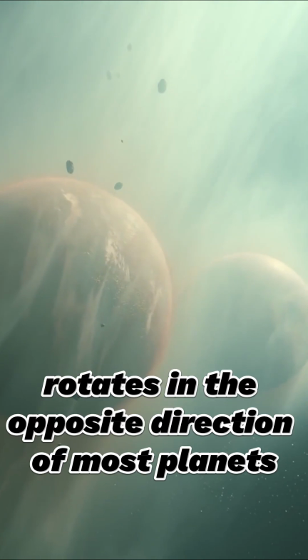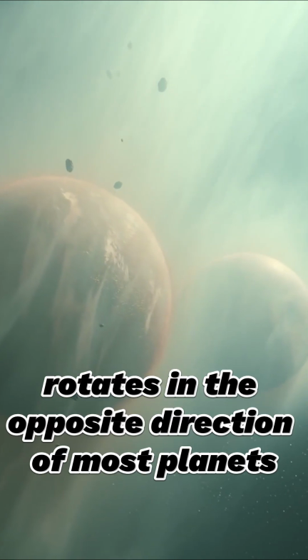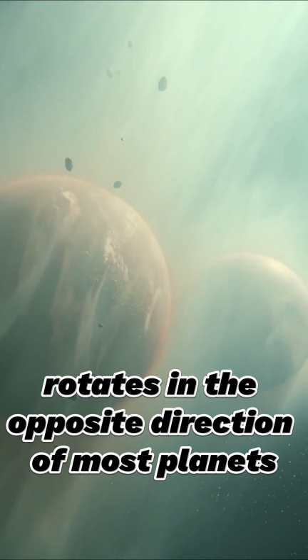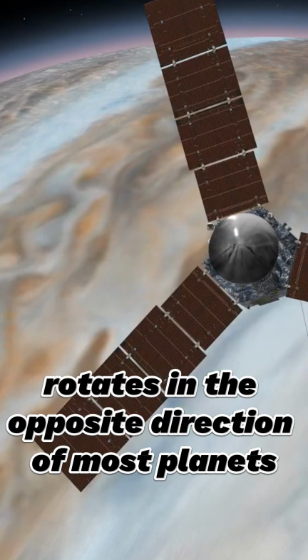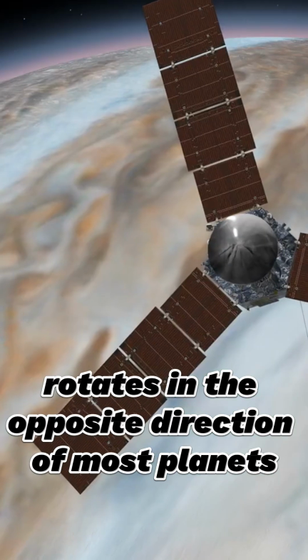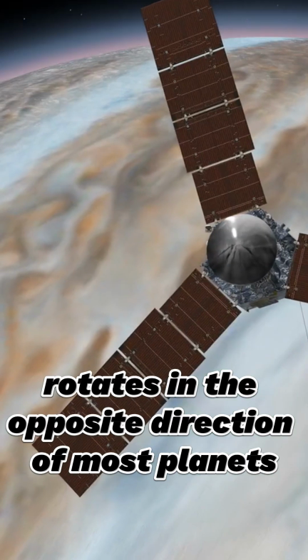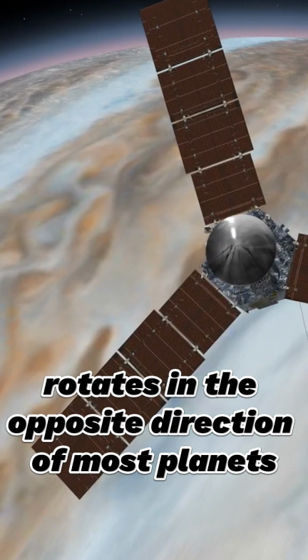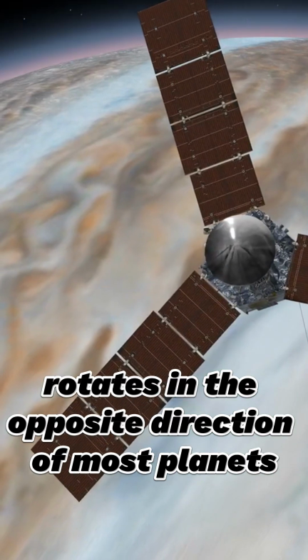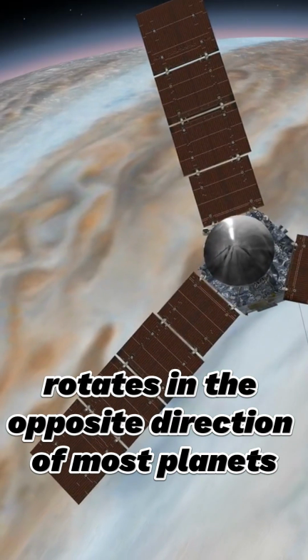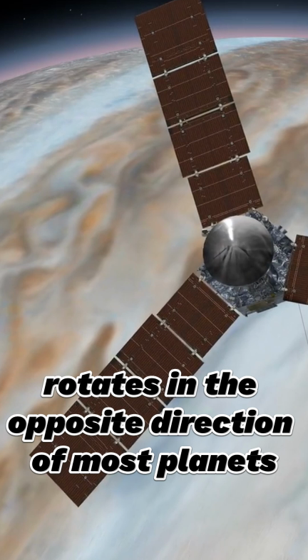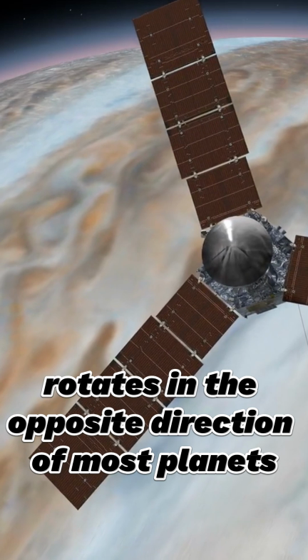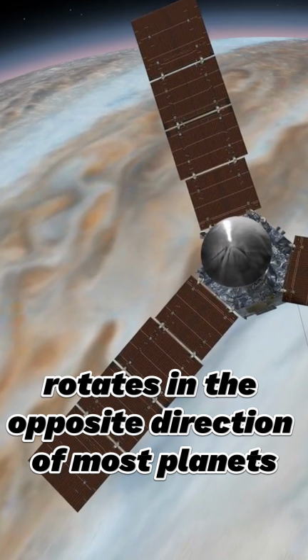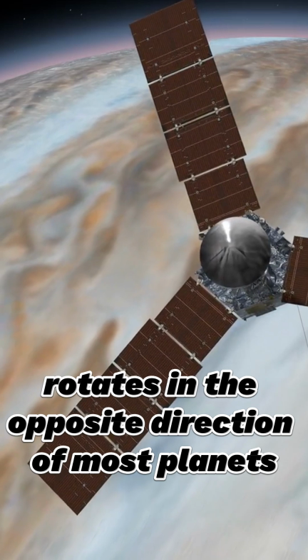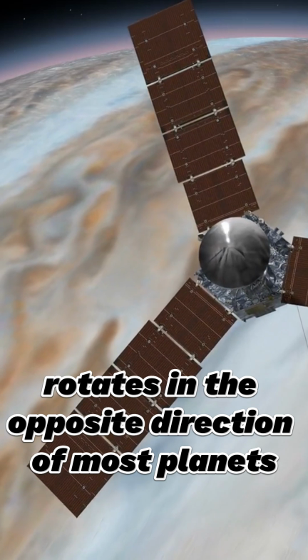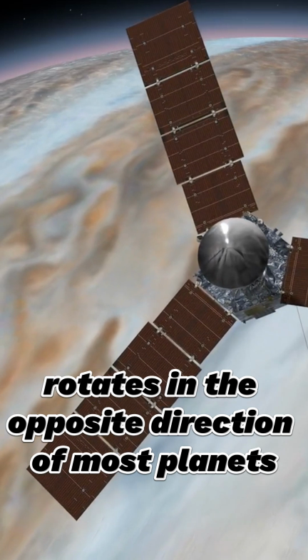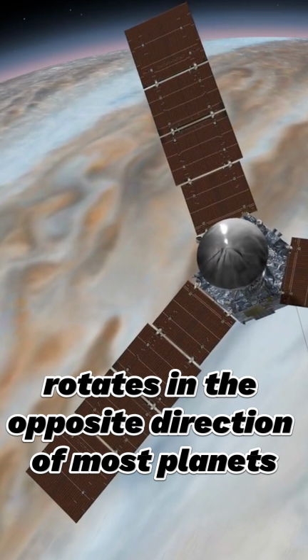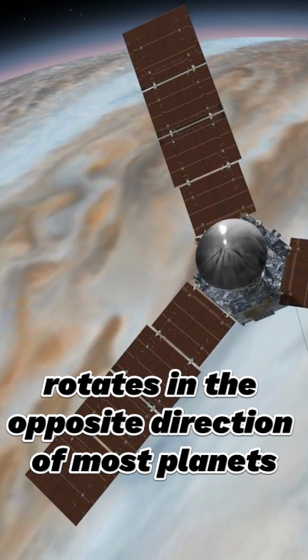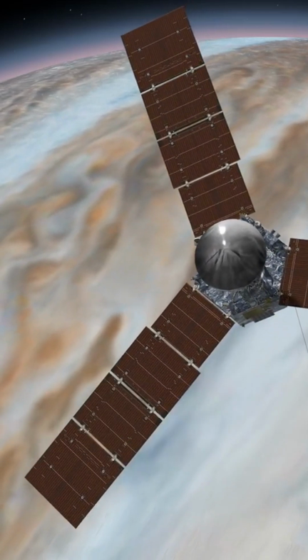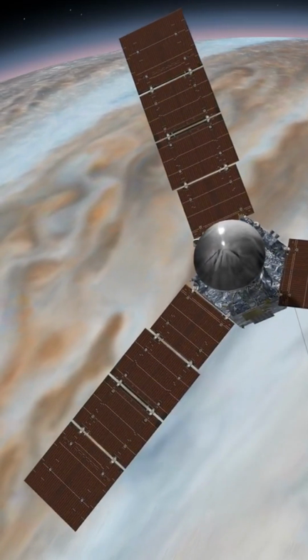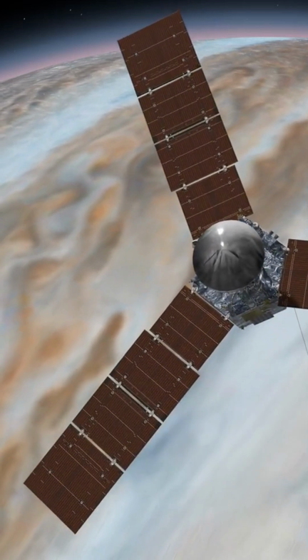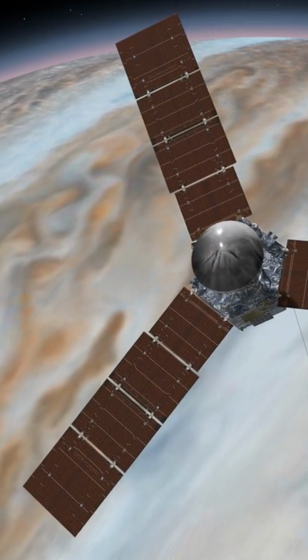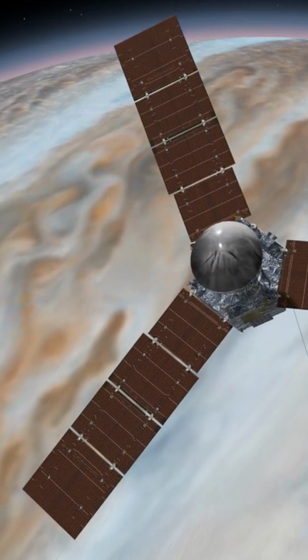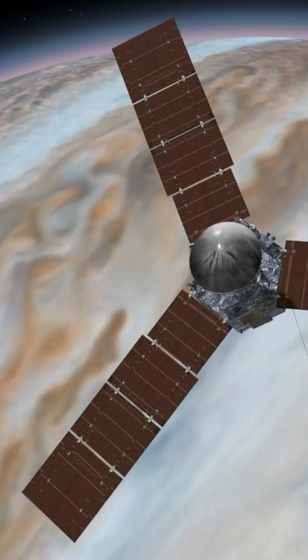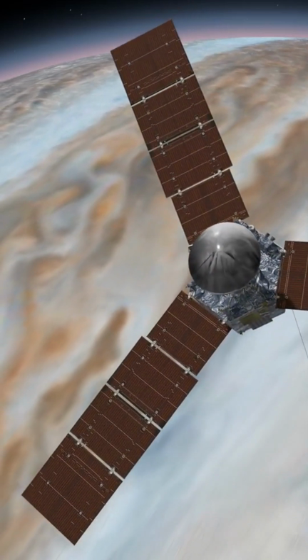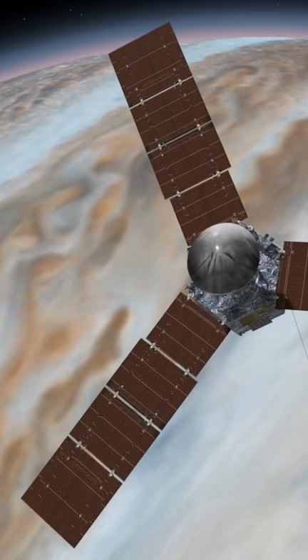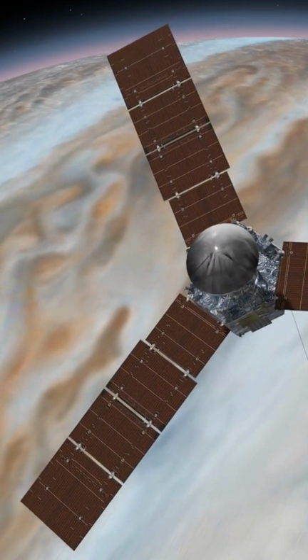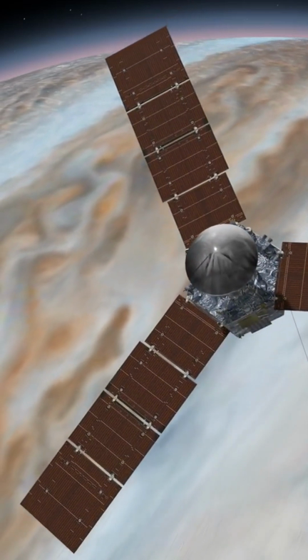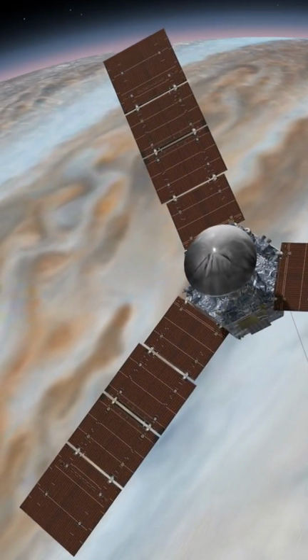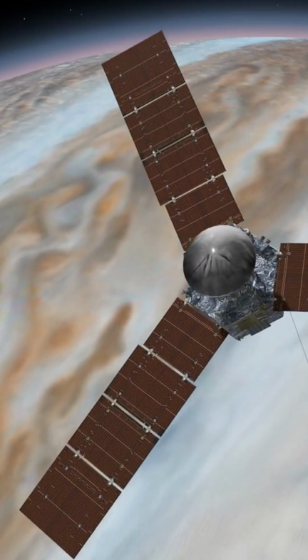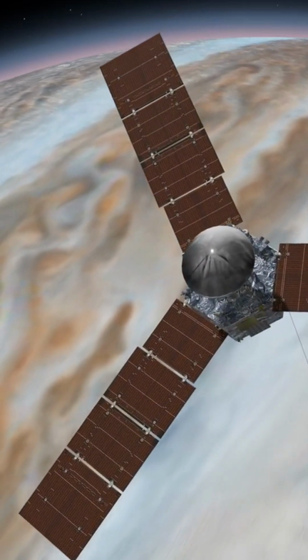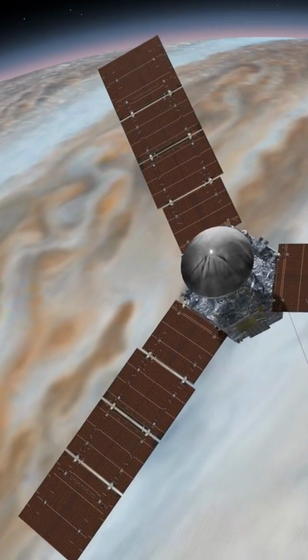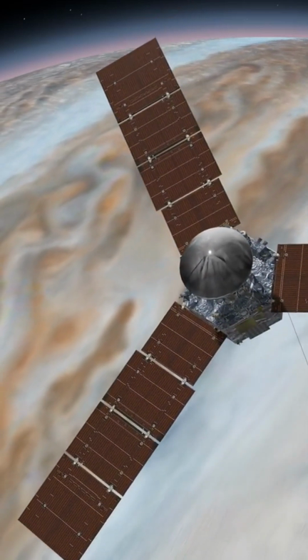The planet rotates in the opposite direction of most planets, so the Sun would rise in the west and set in the east.